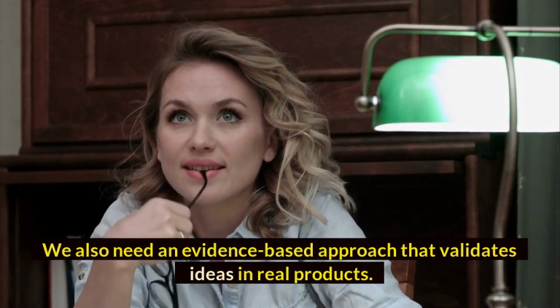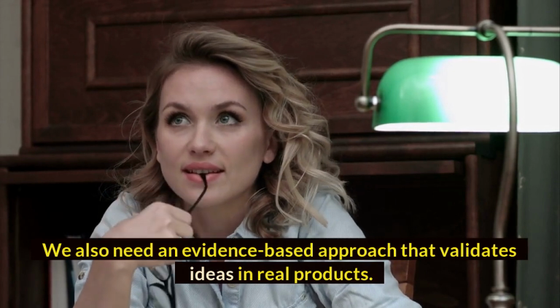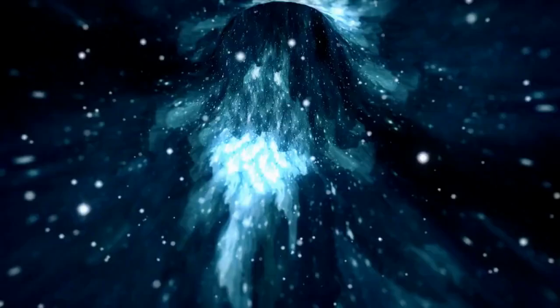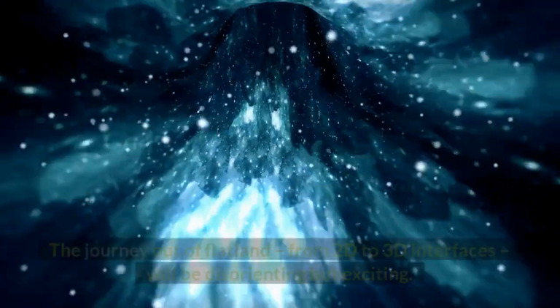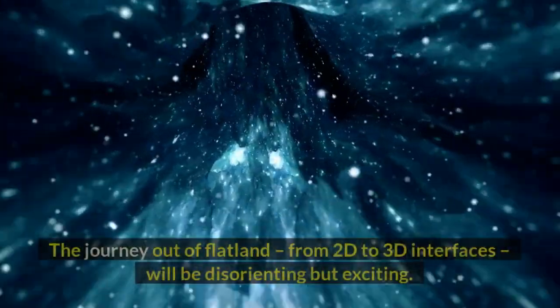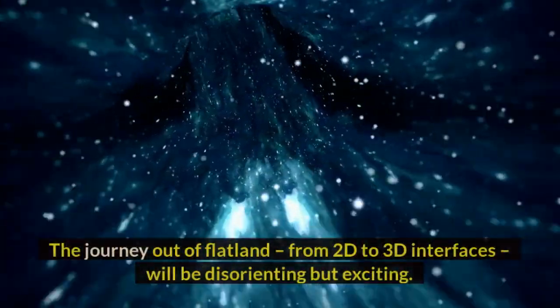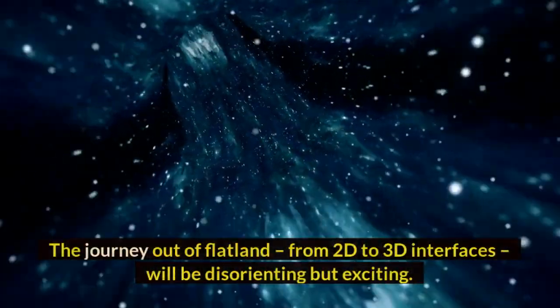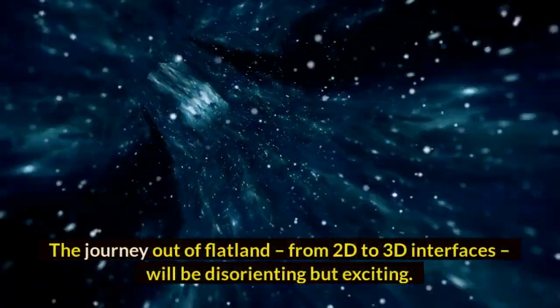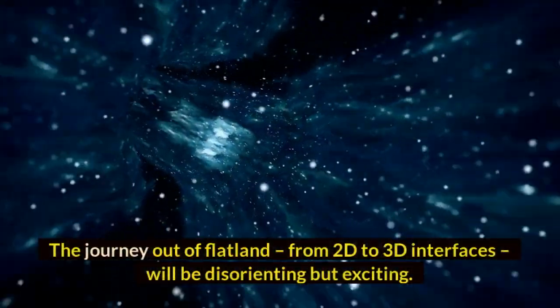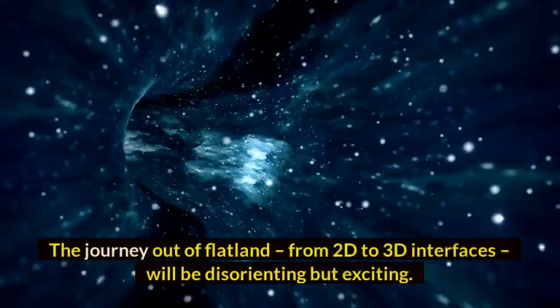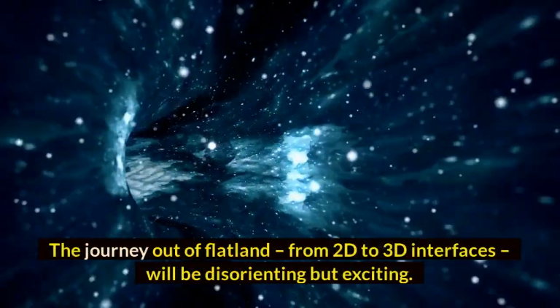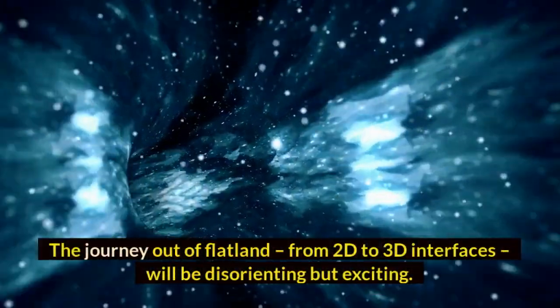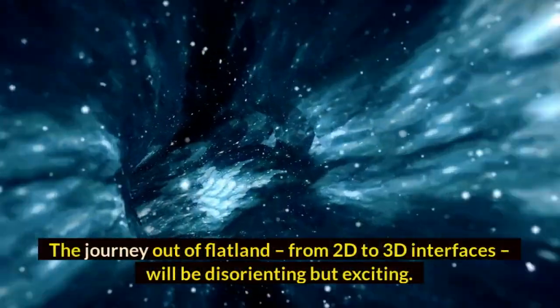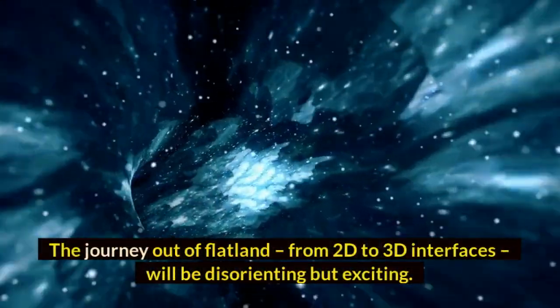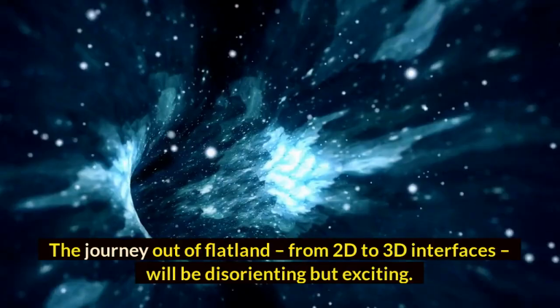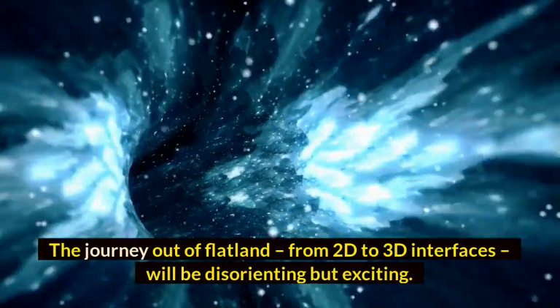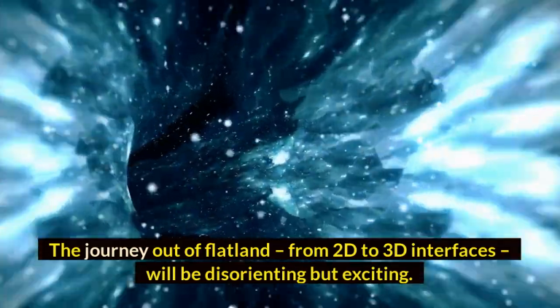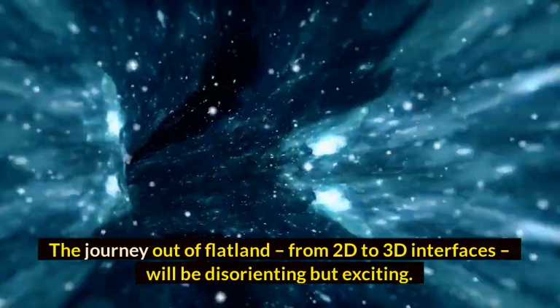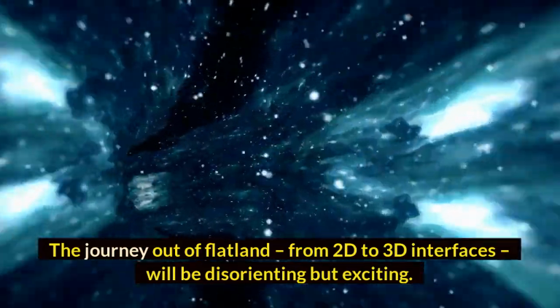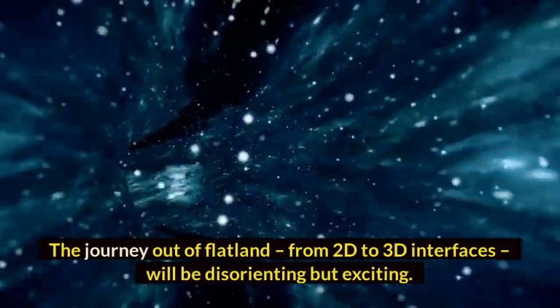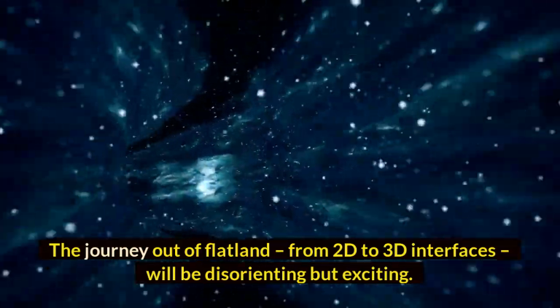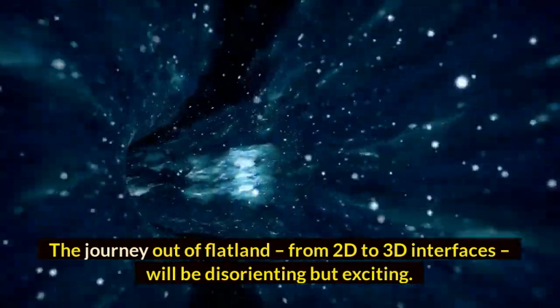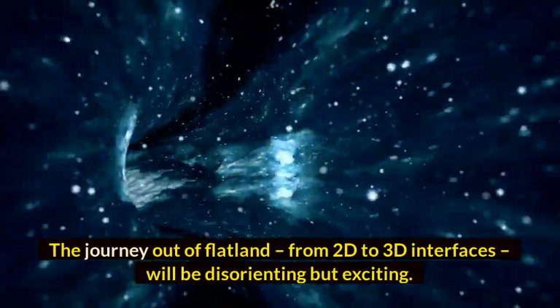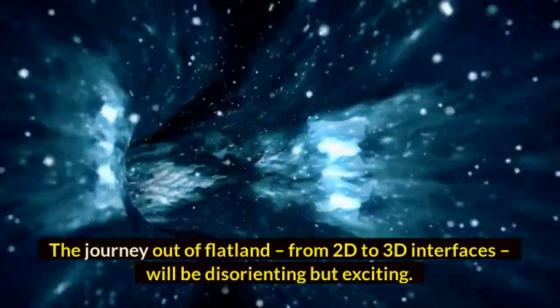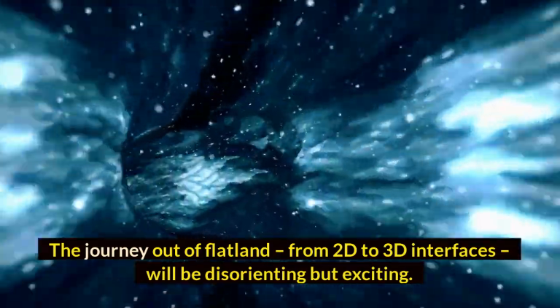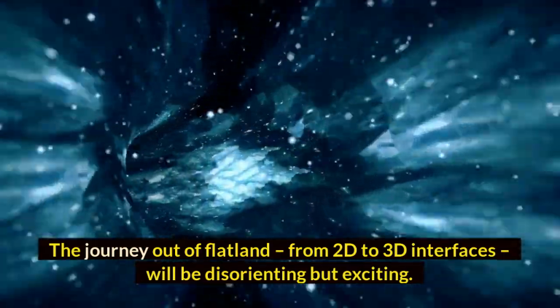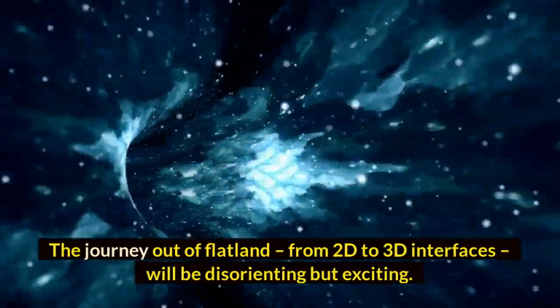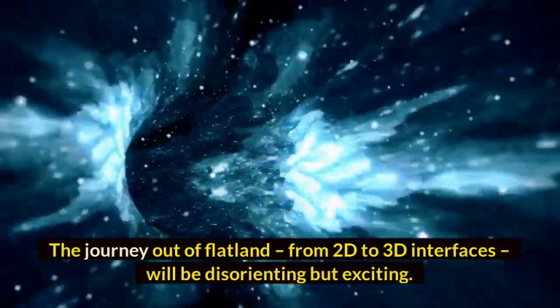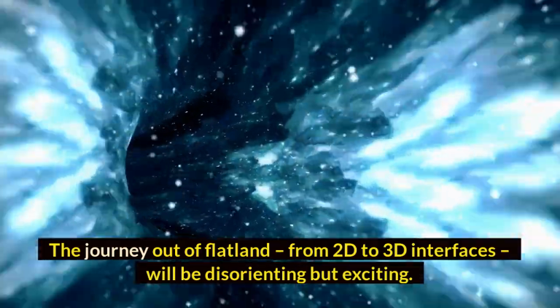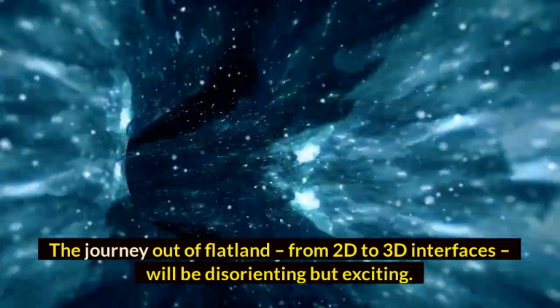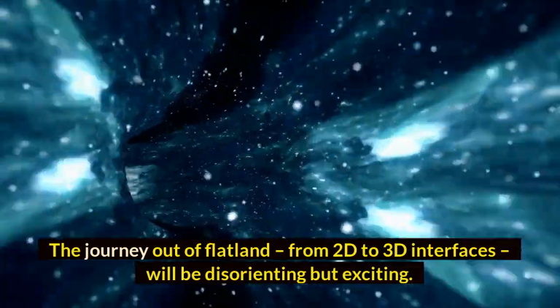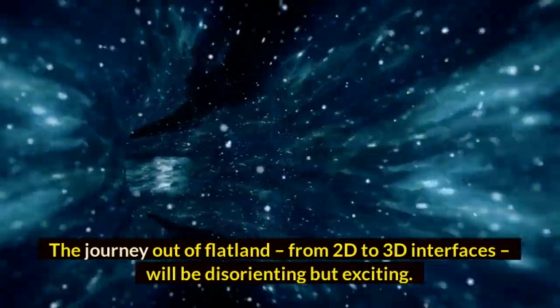The journey out of Flatland — from 2D to 3D interfaces — will be disorienting but exciting.